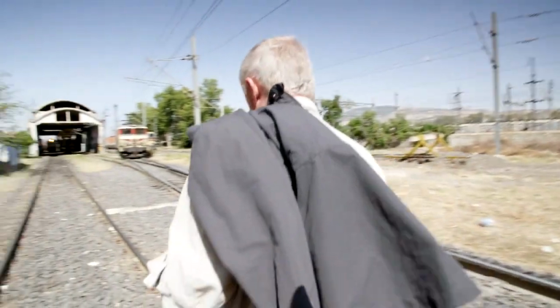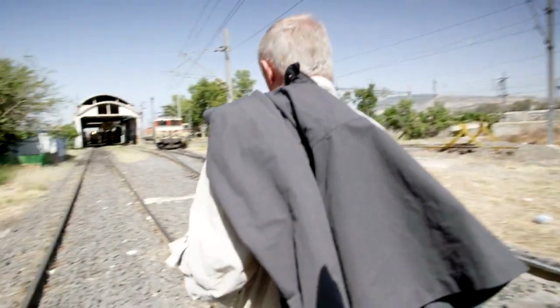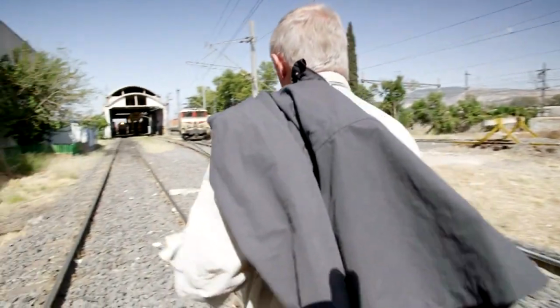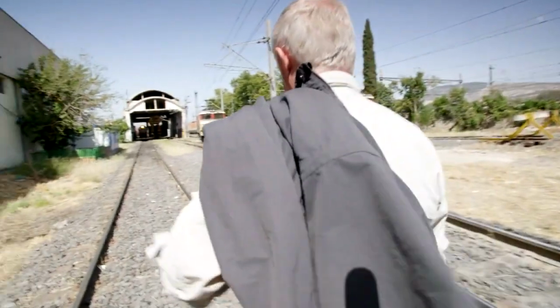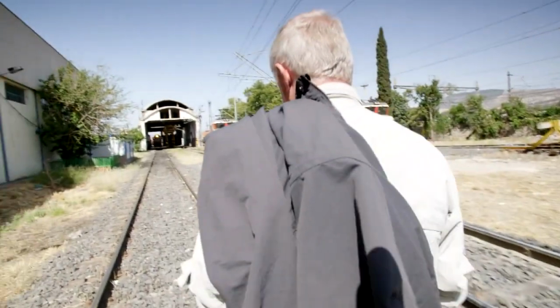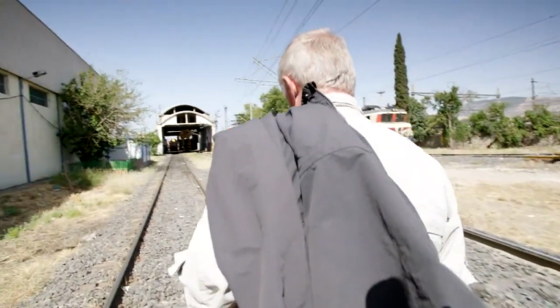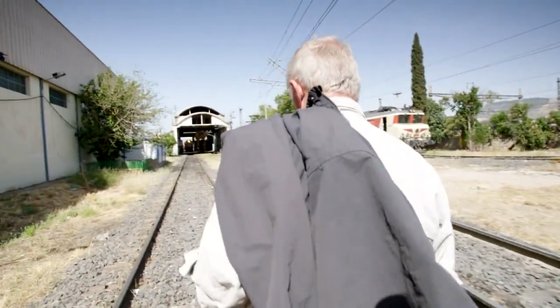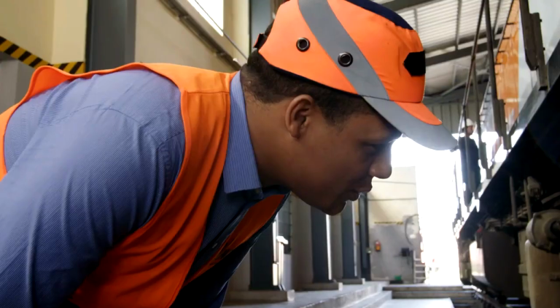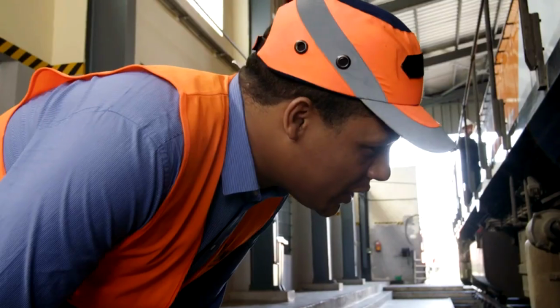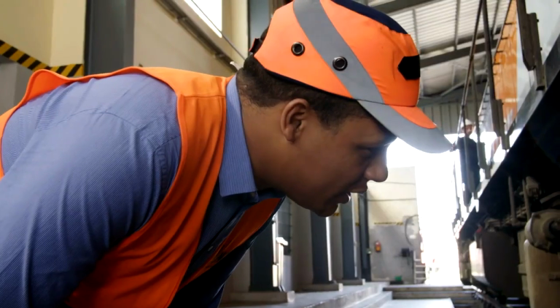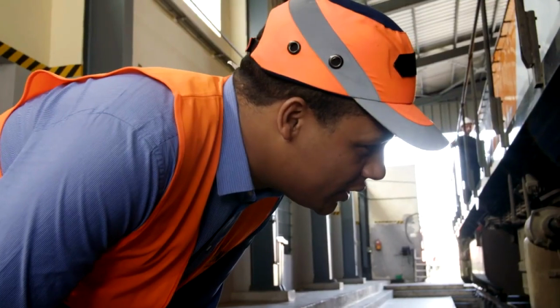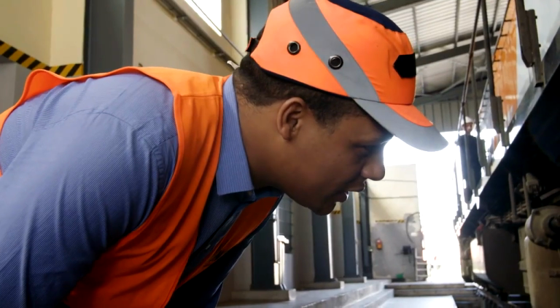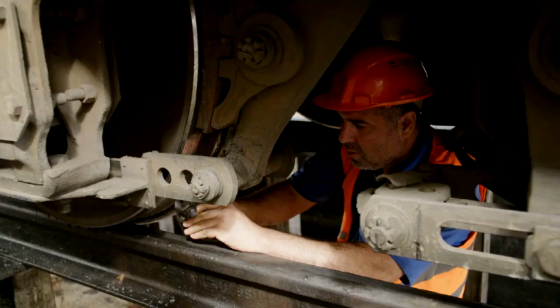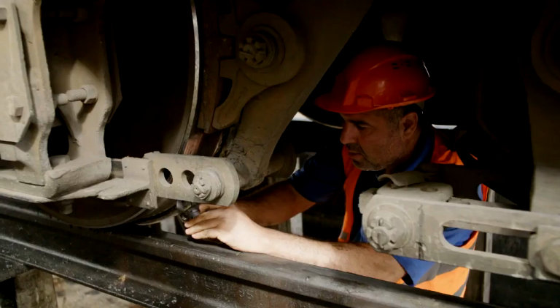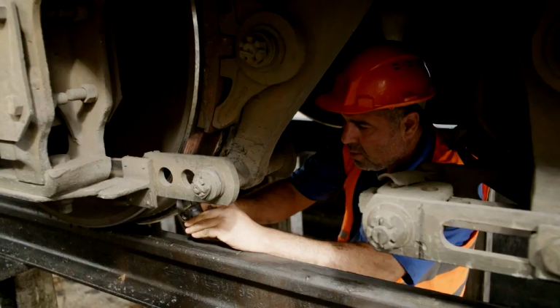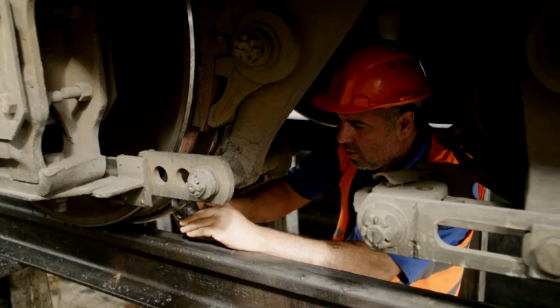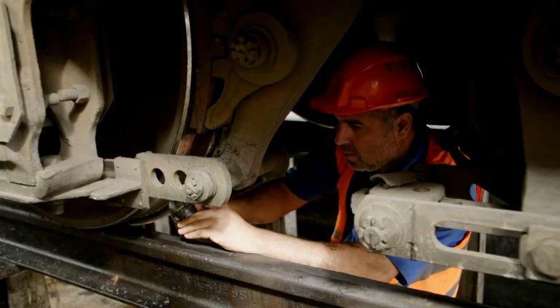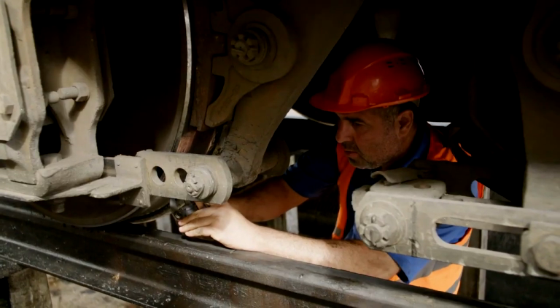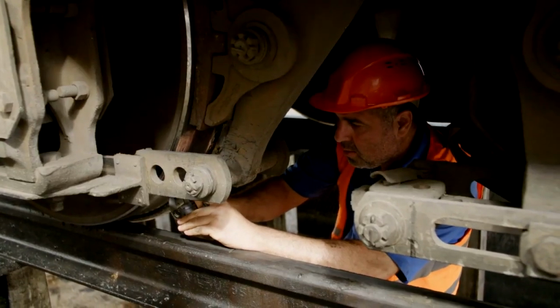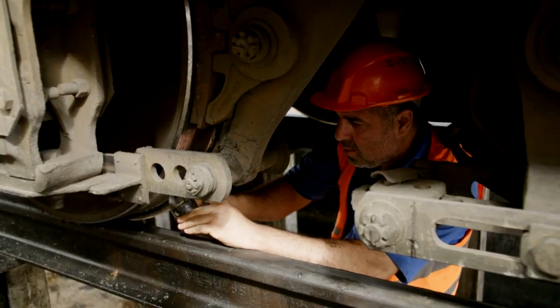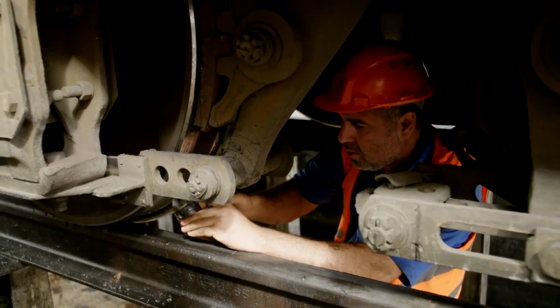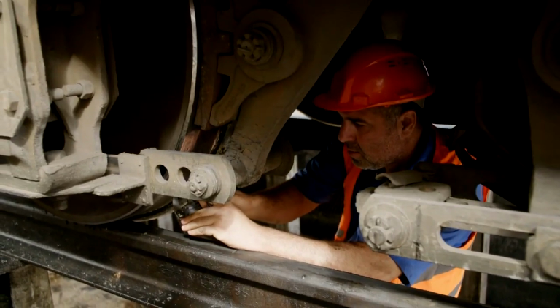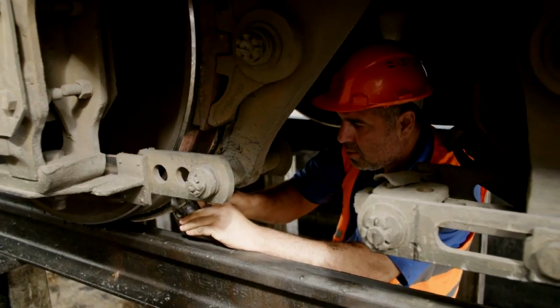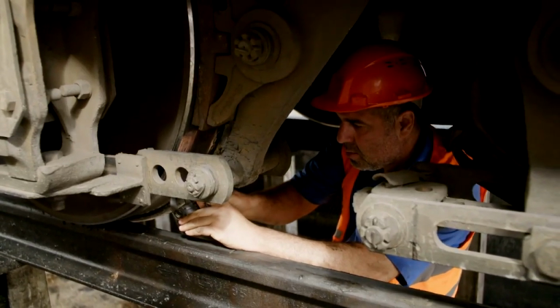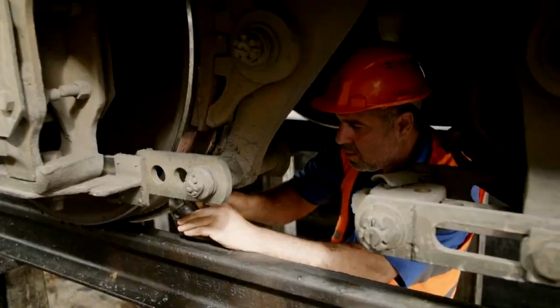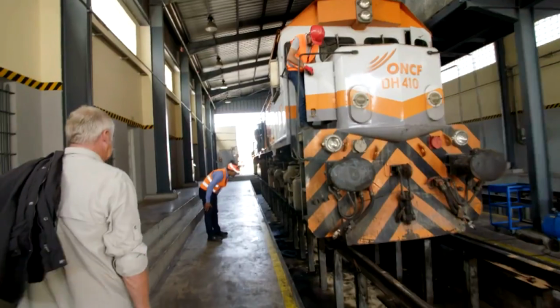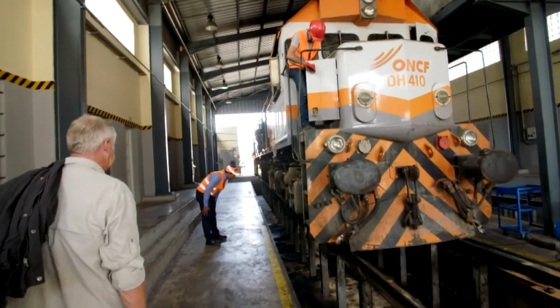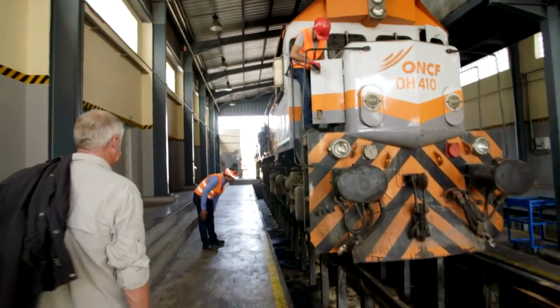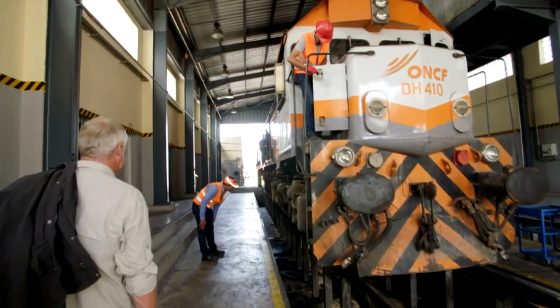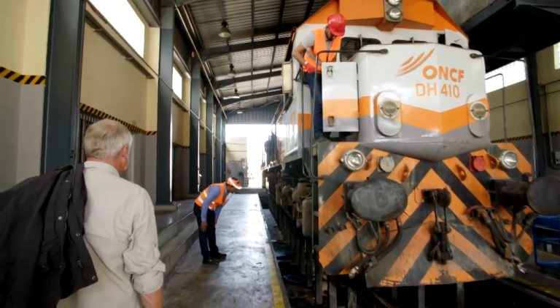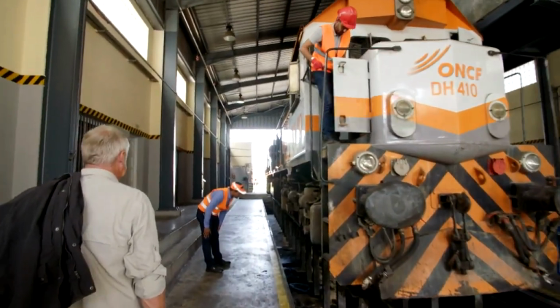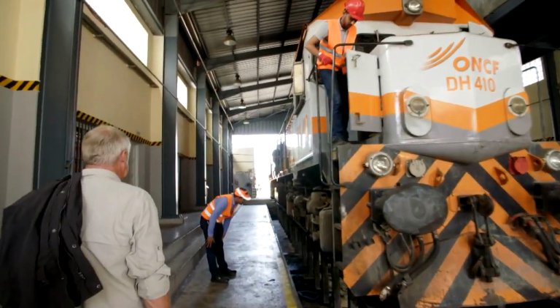Here they prepare the locomotives for the very harsh terrain I'm about to visit en route to the Sahara.